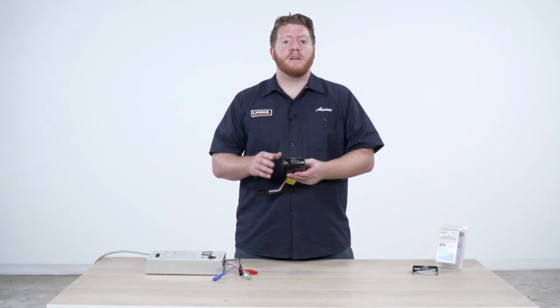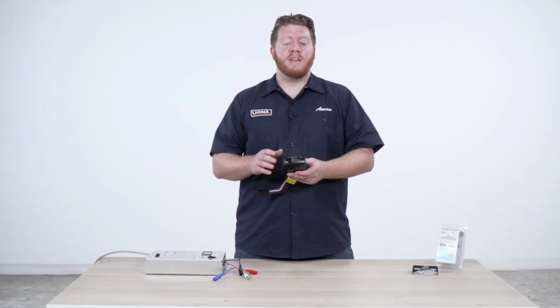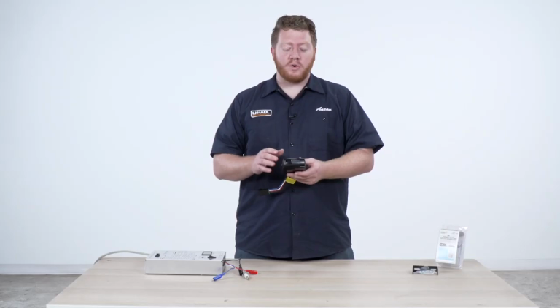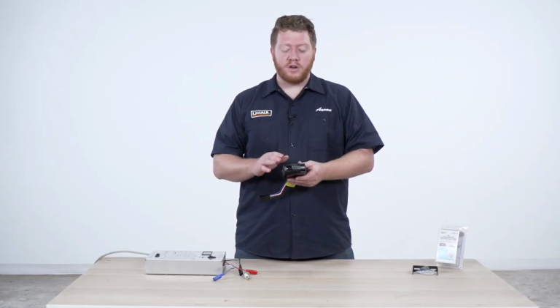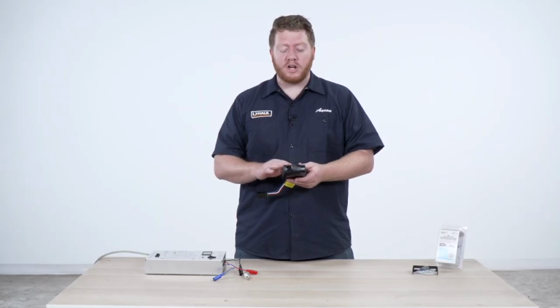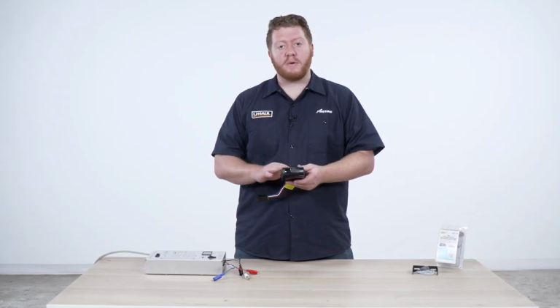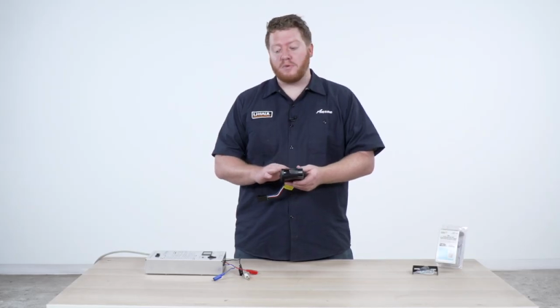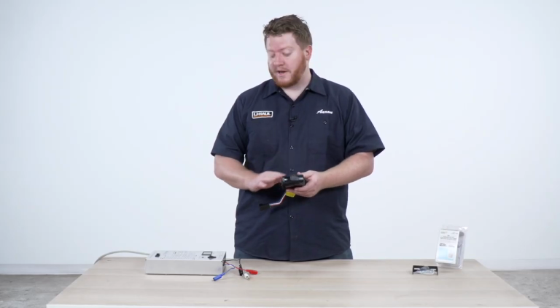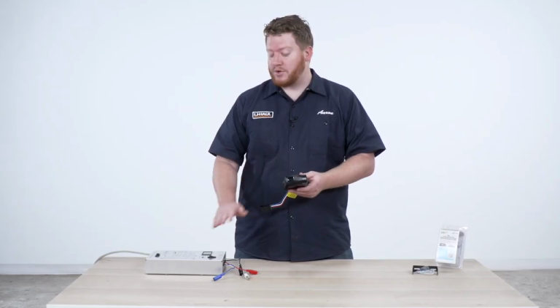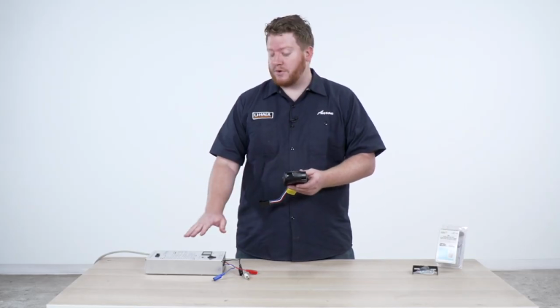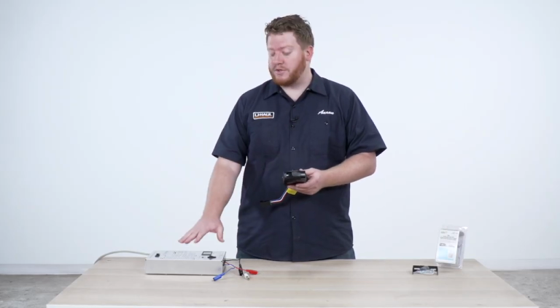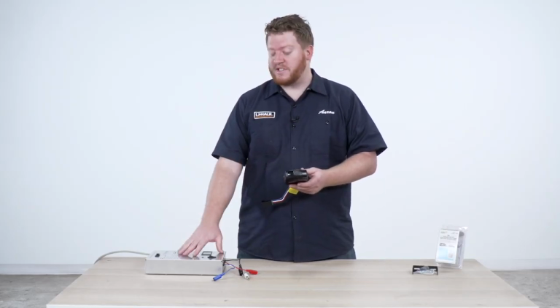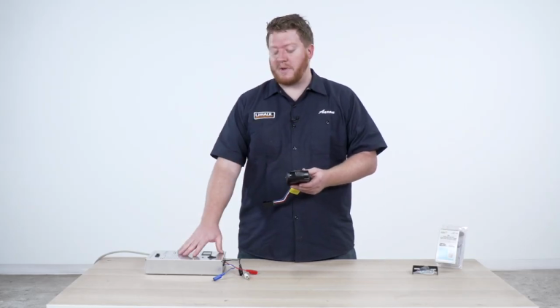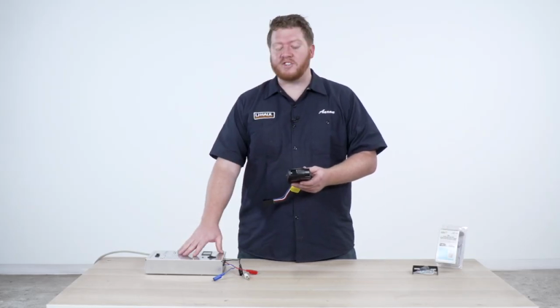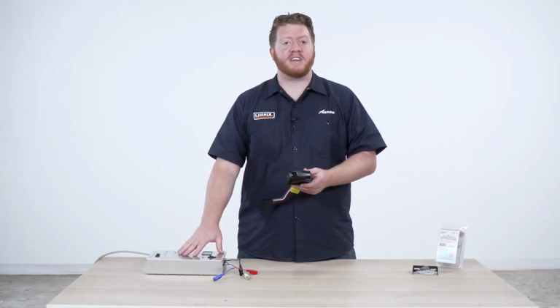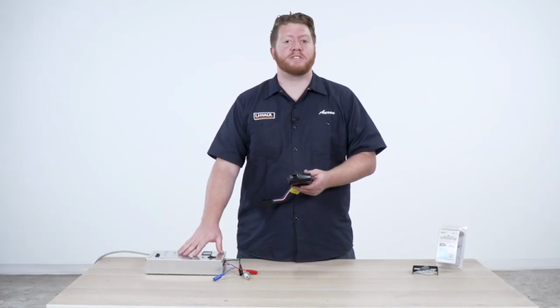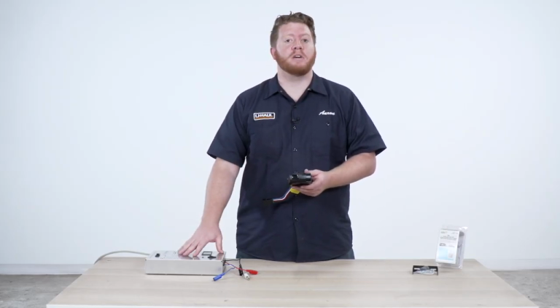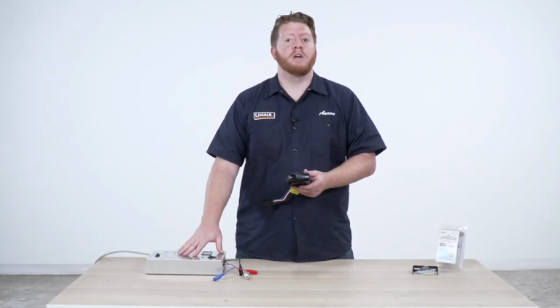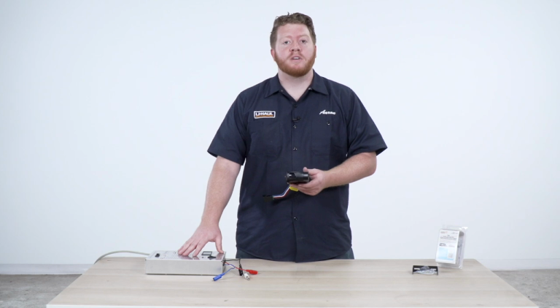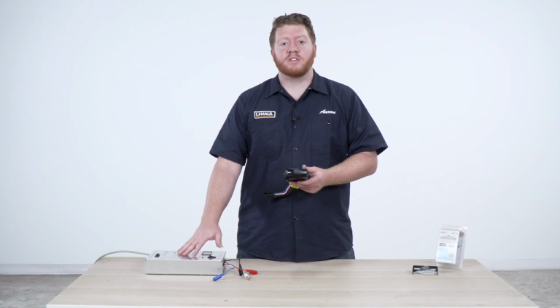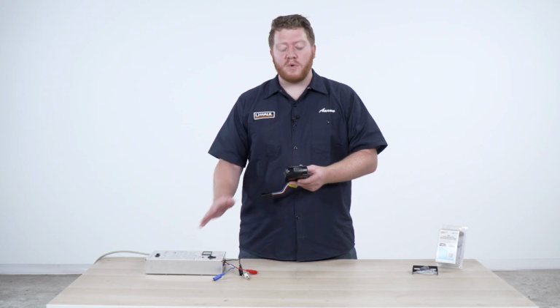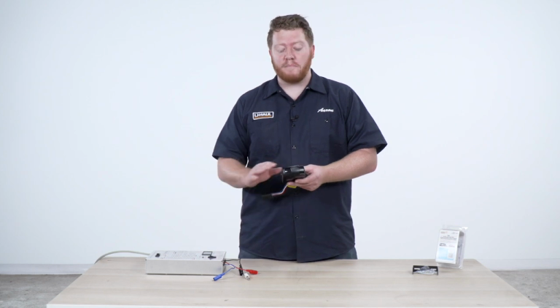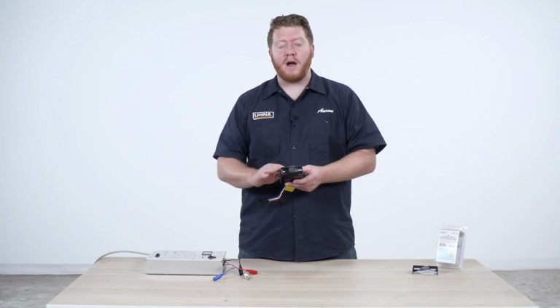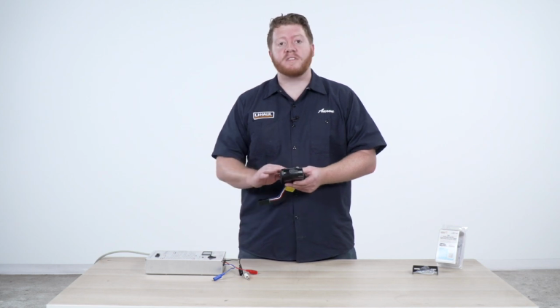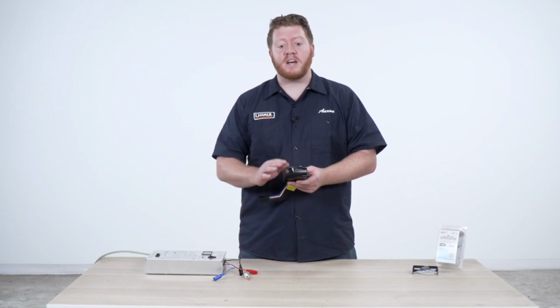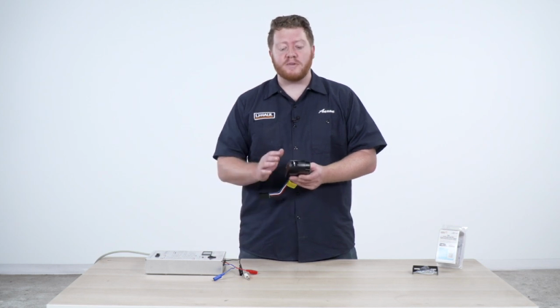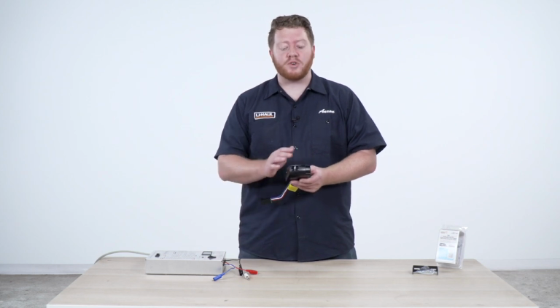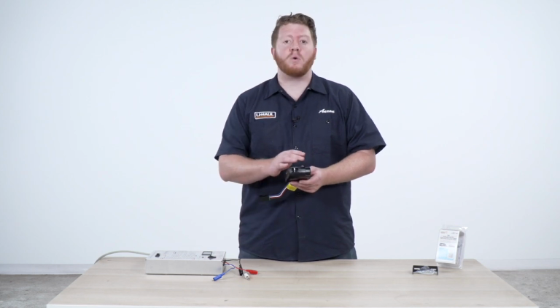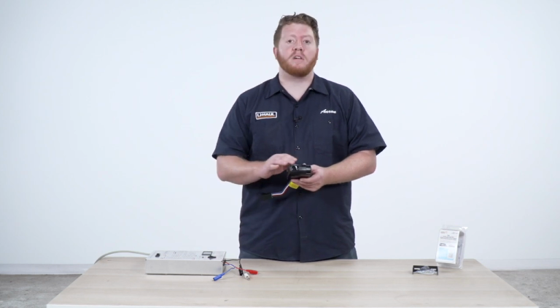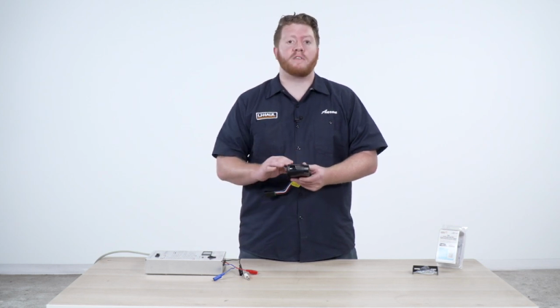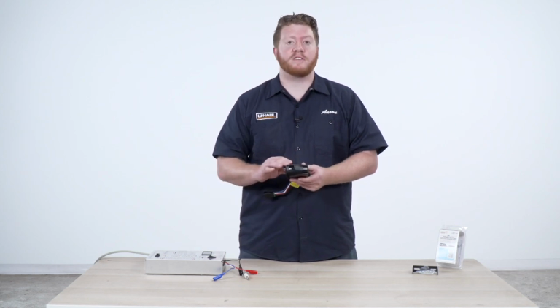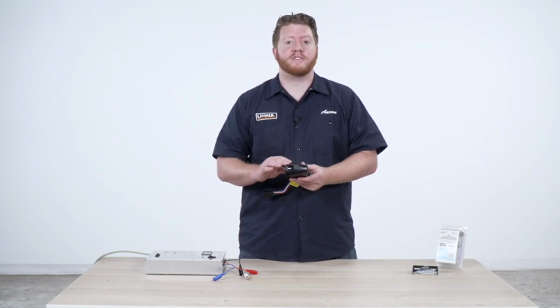Now we're going to hook up our brake controller to this bench tester so that we can power this up and show you all of our functions.